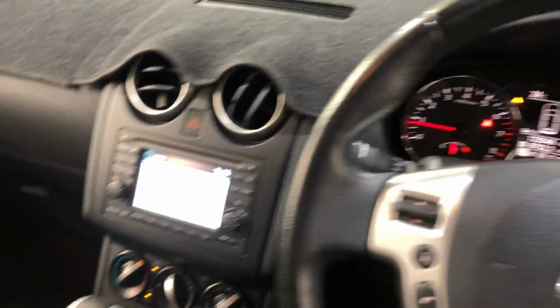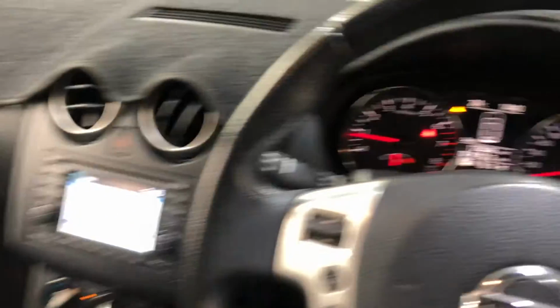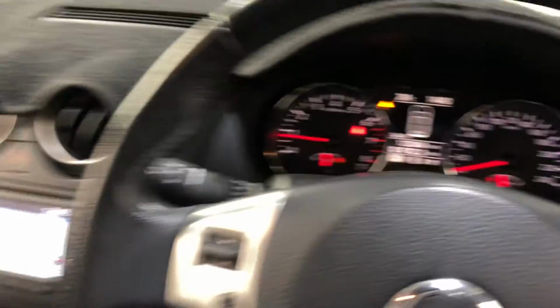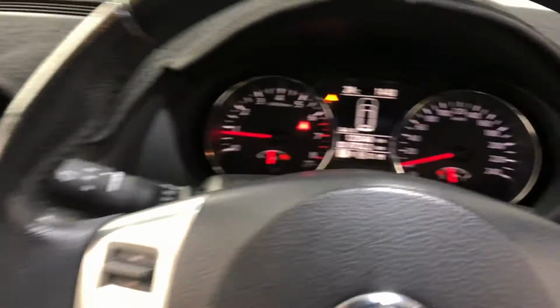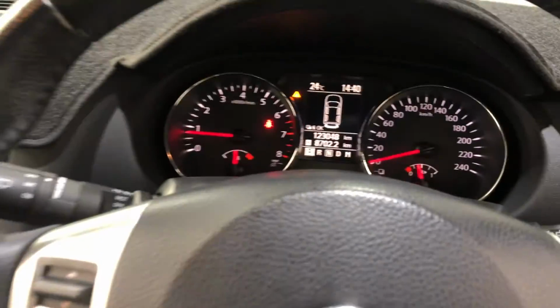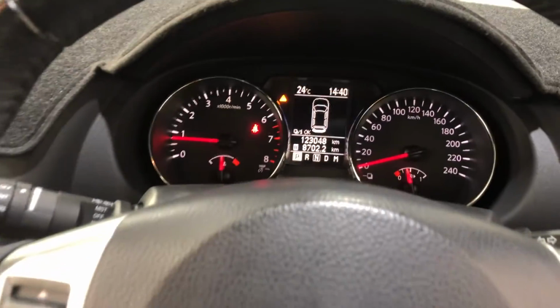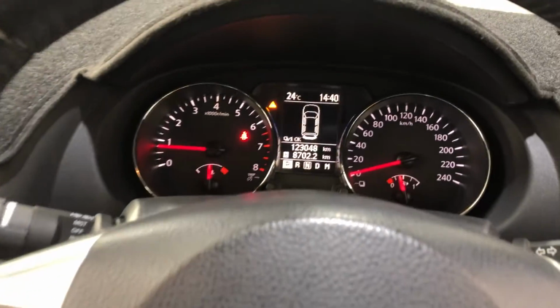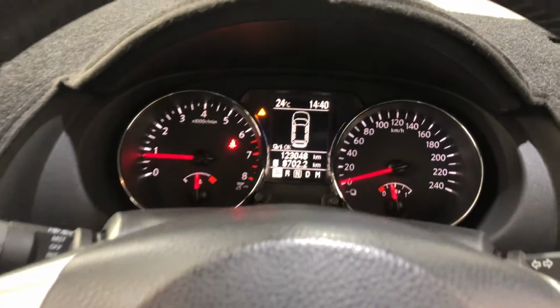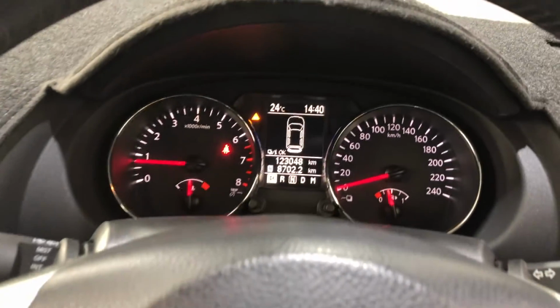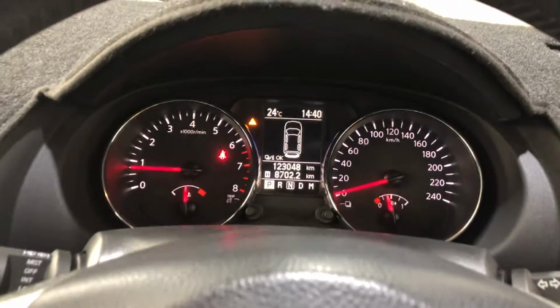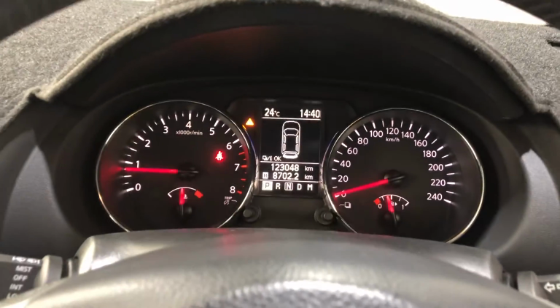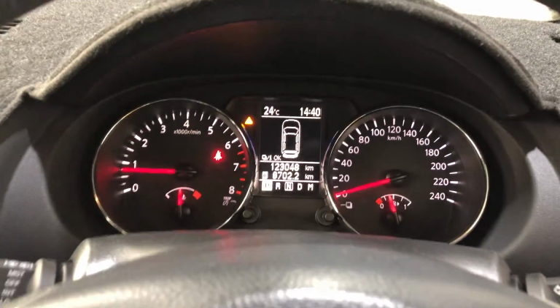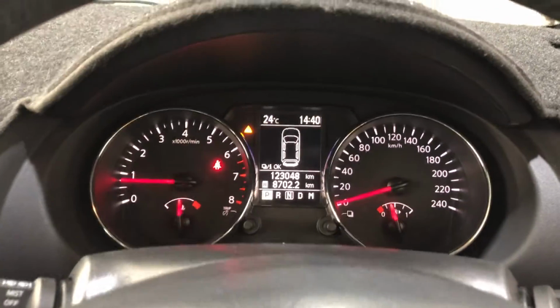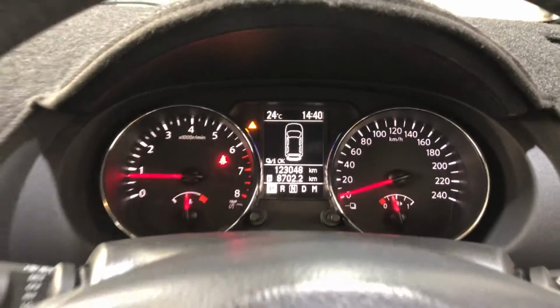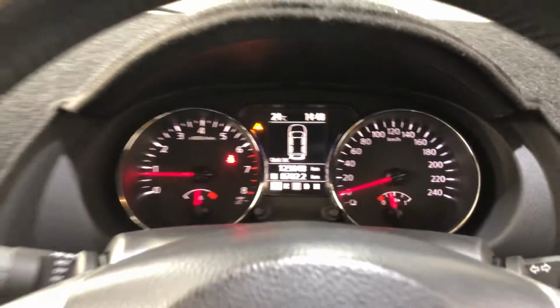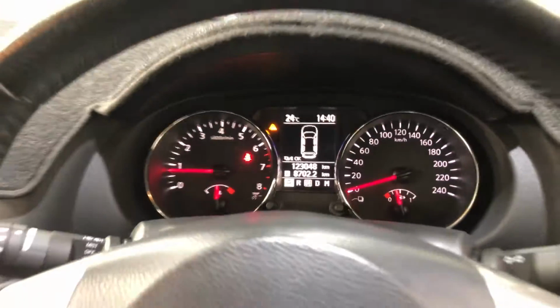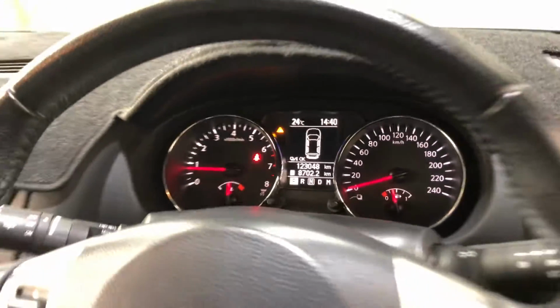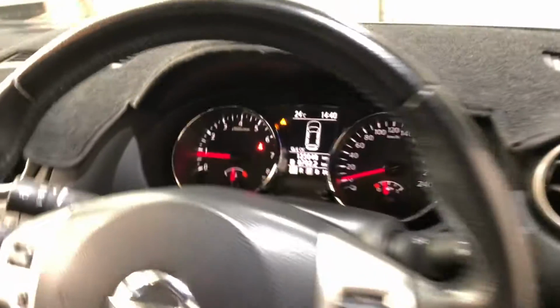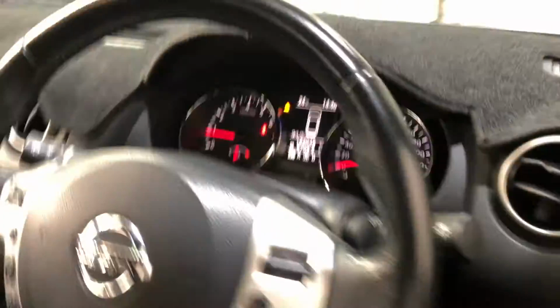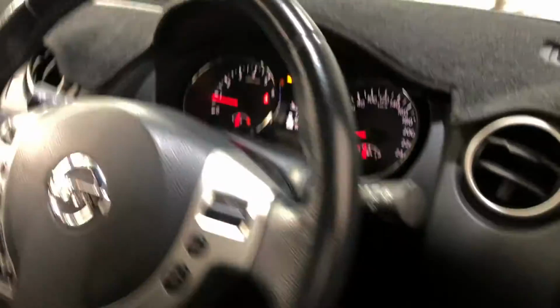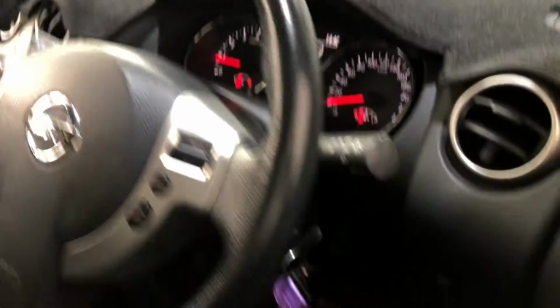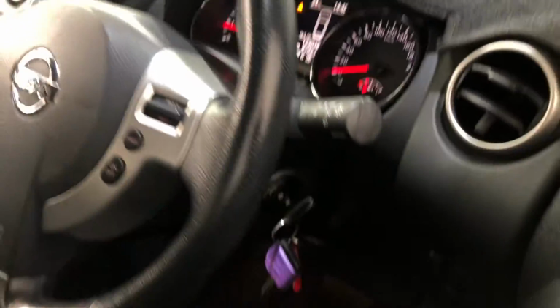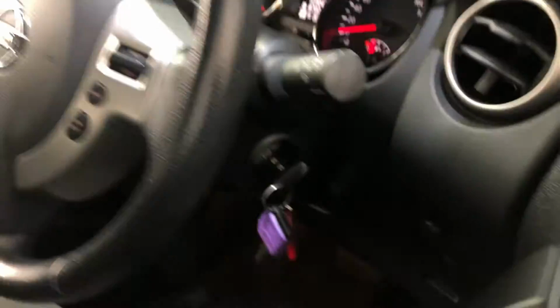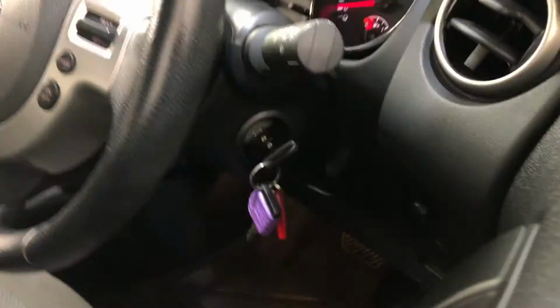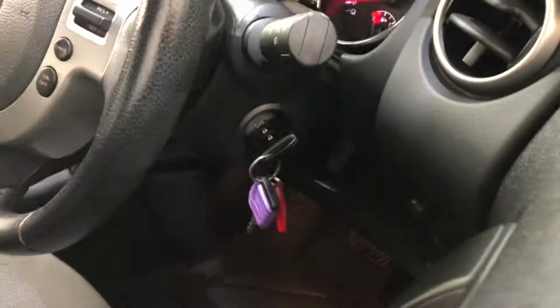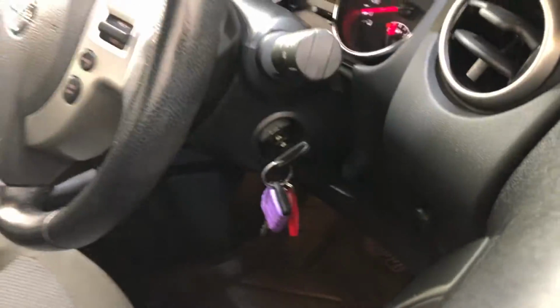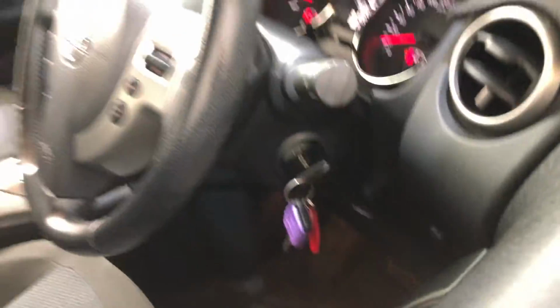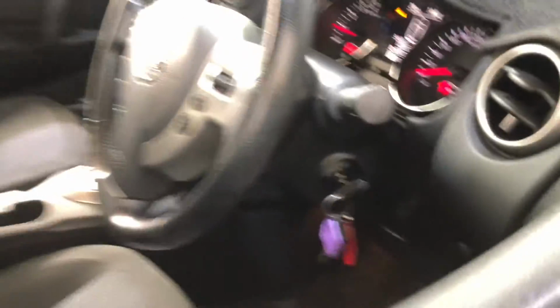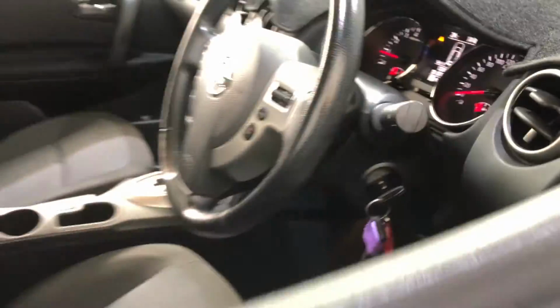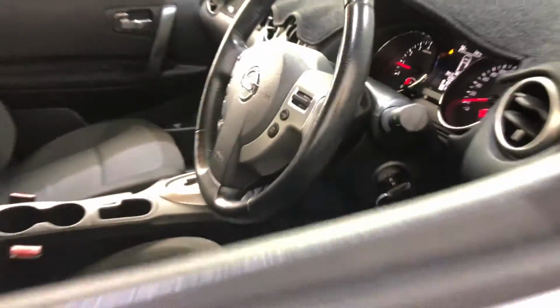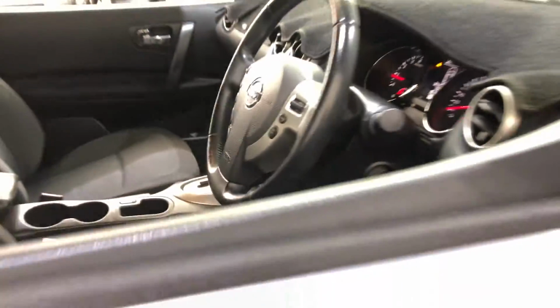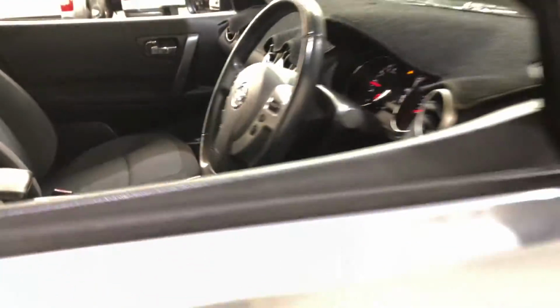This car has 123,000 kilometres on the clock. It comes with two sets of keys and a full set of books.